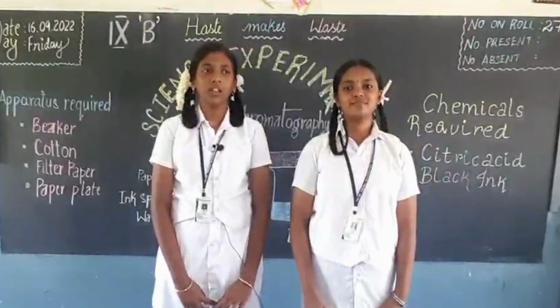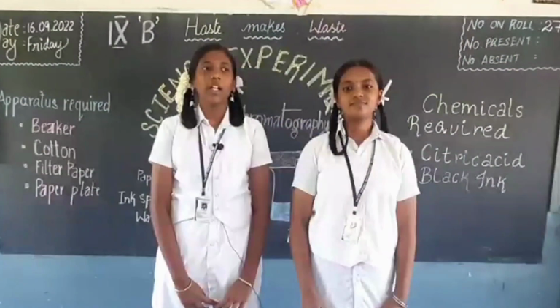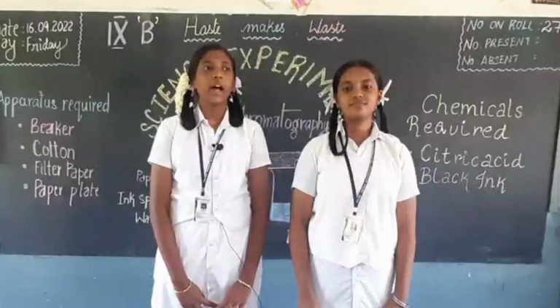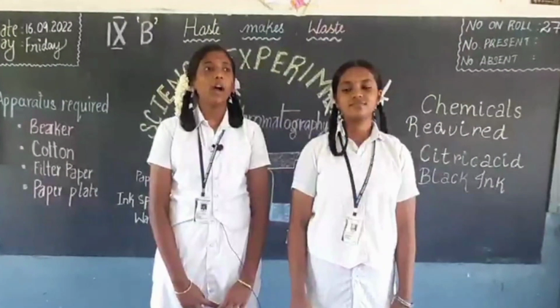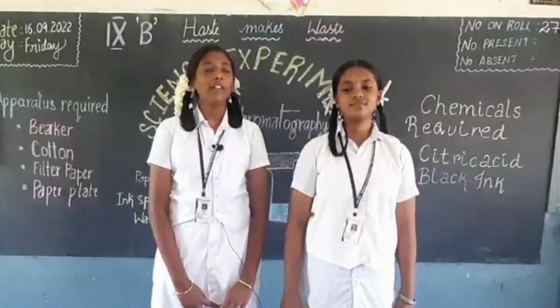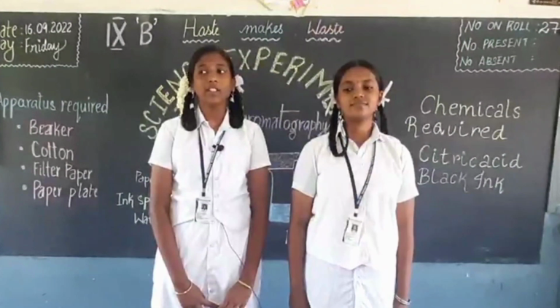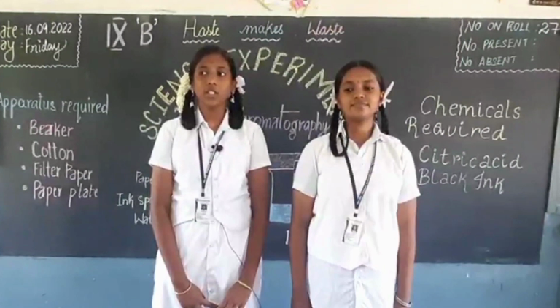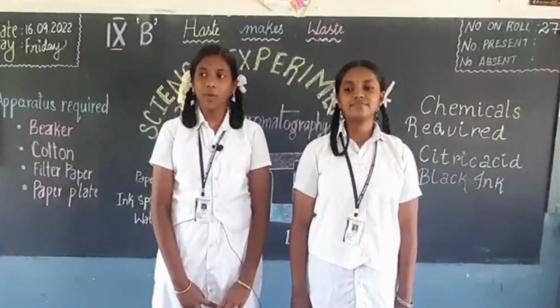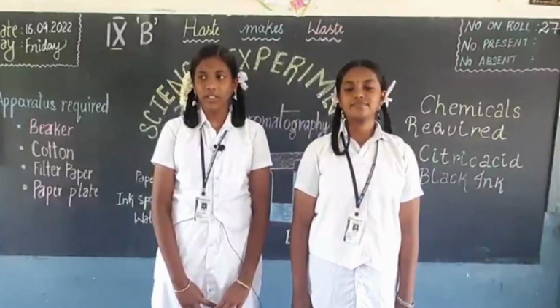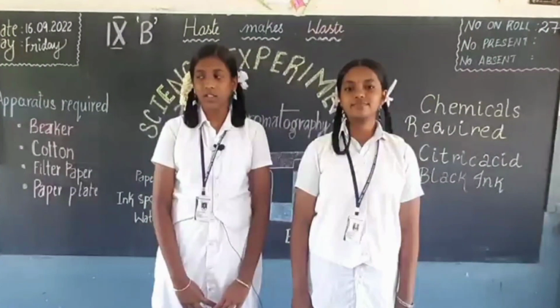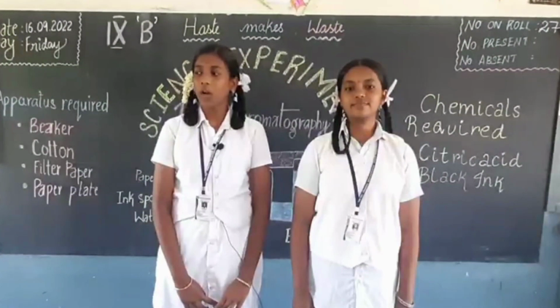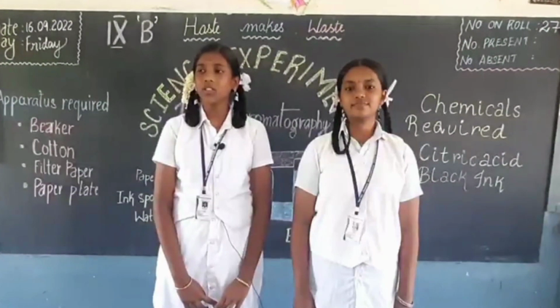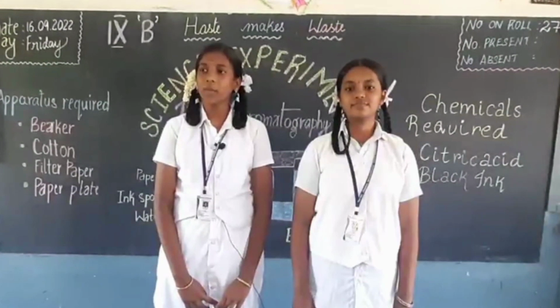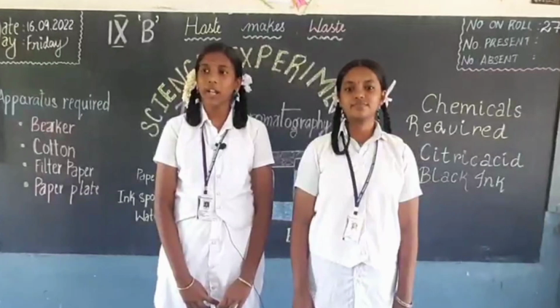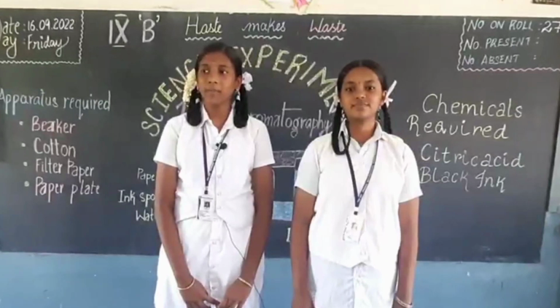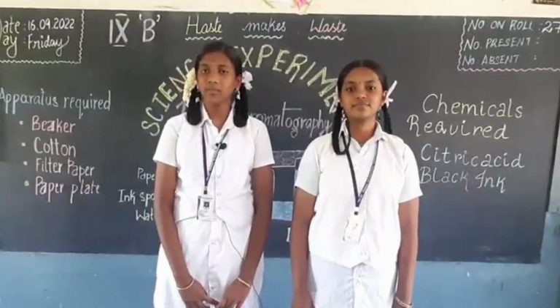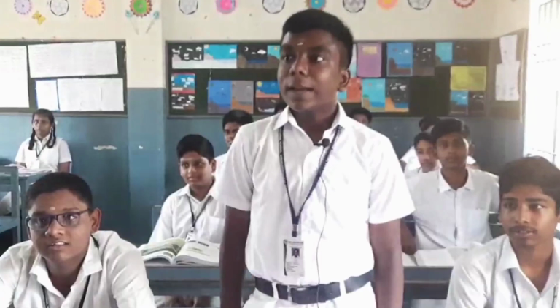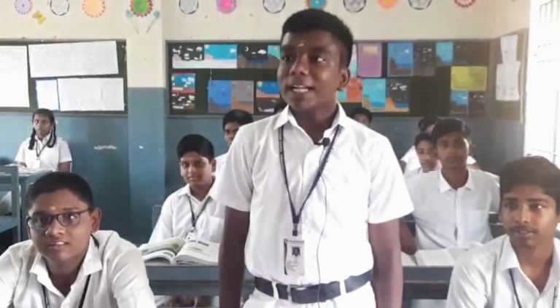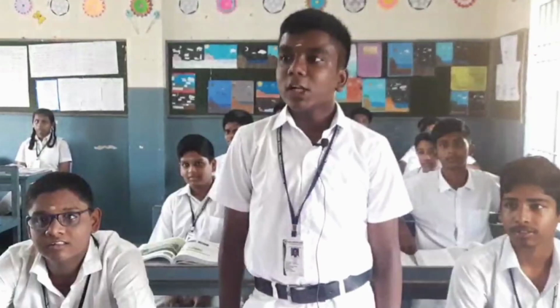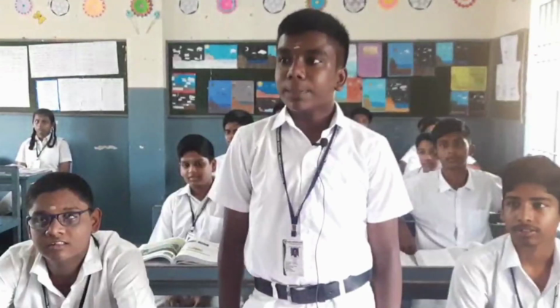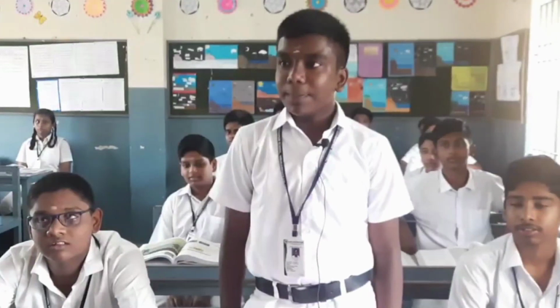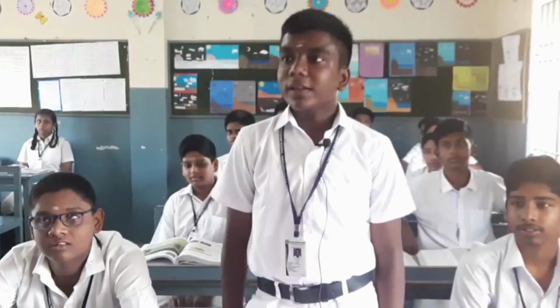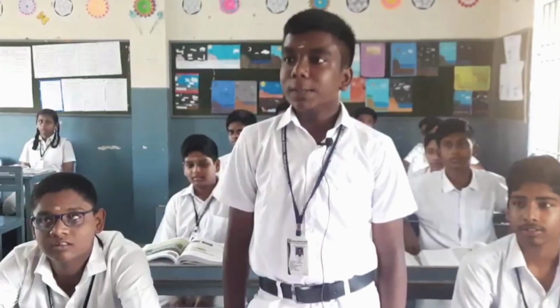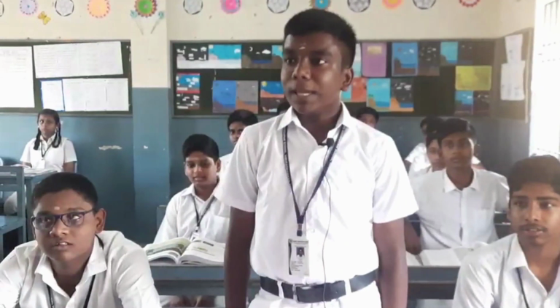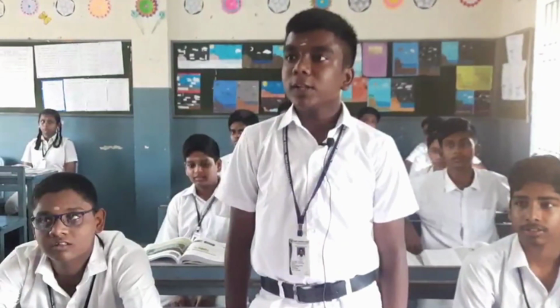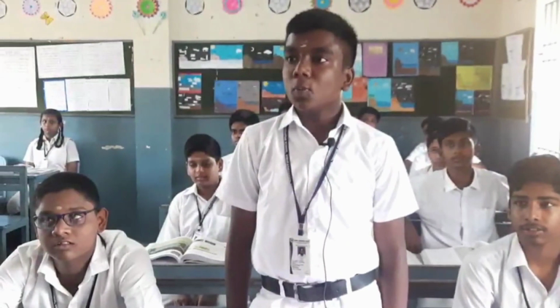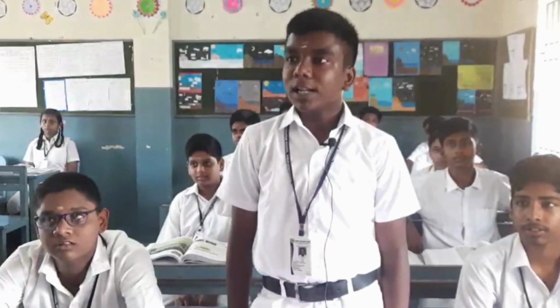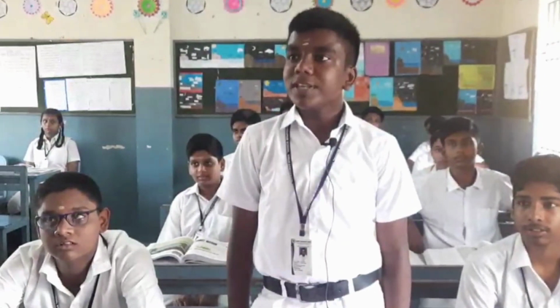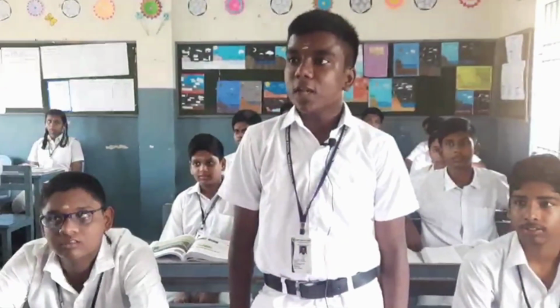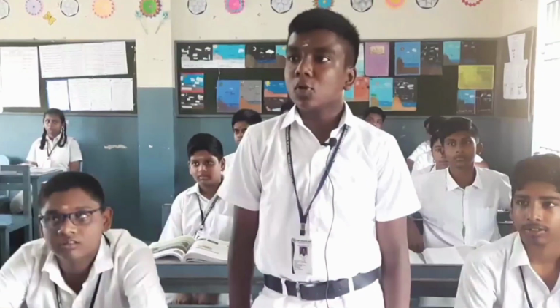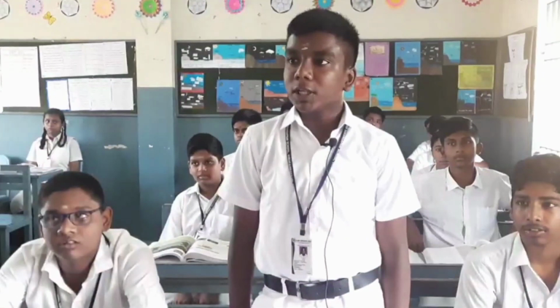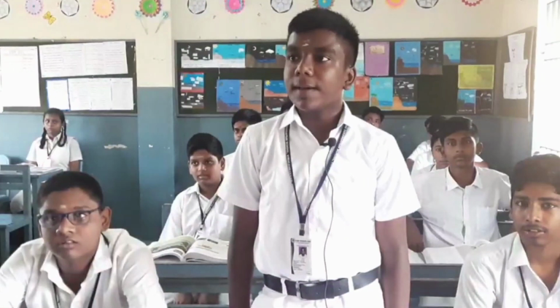Now I will ask you some questions. What is a chromatogram? The pattern on the paper in paper chromatography is called a chromatogram.